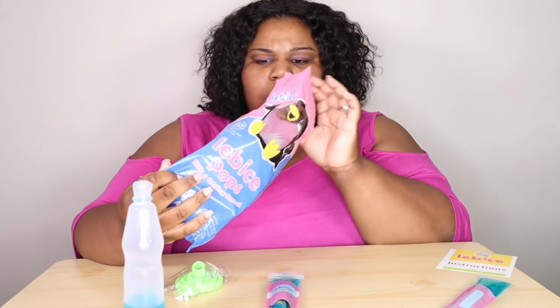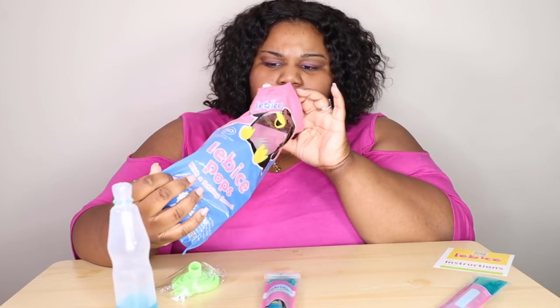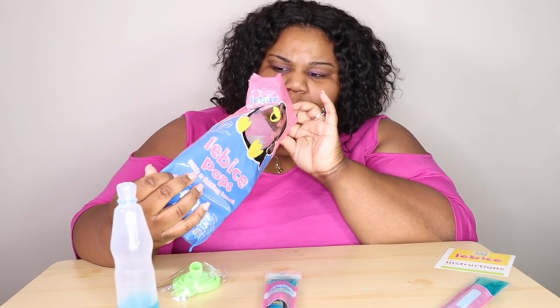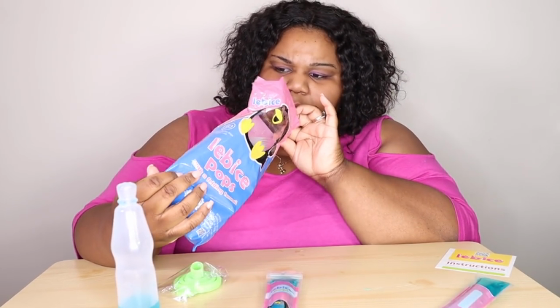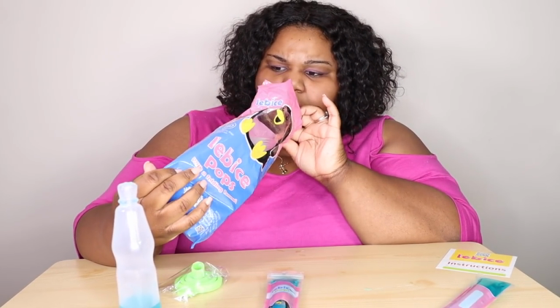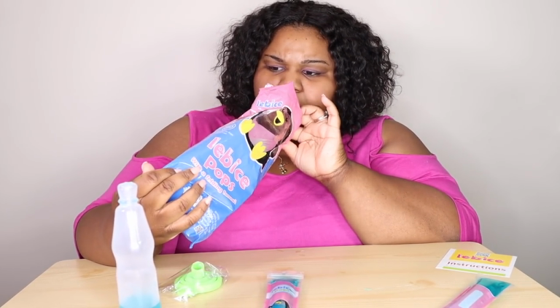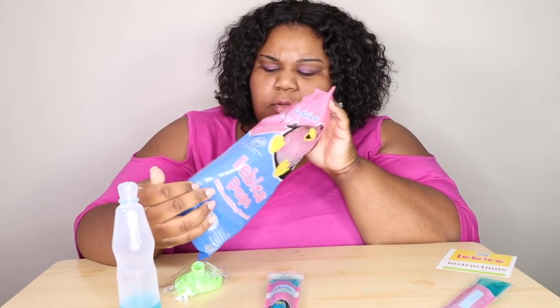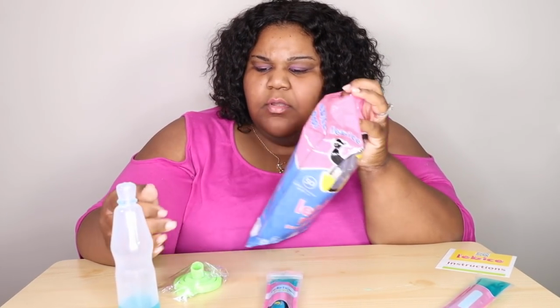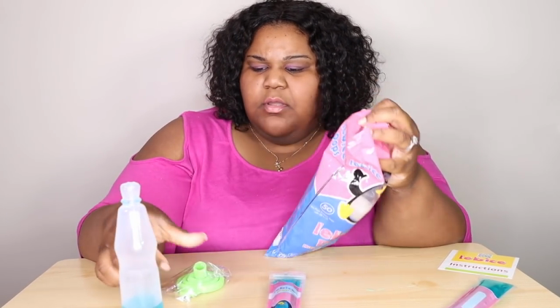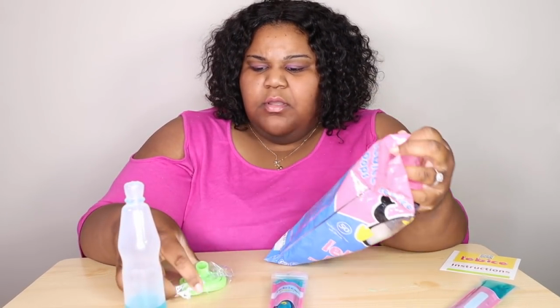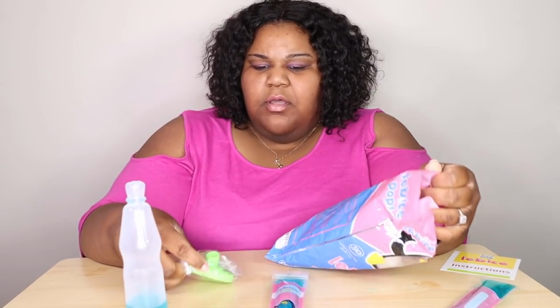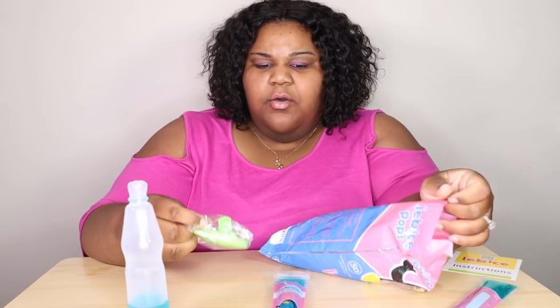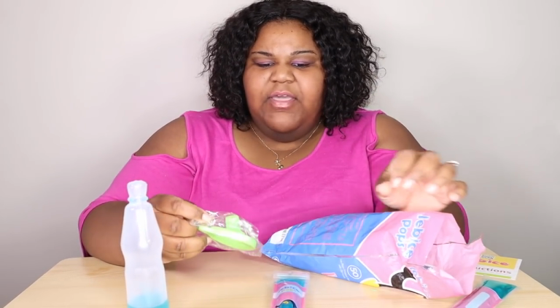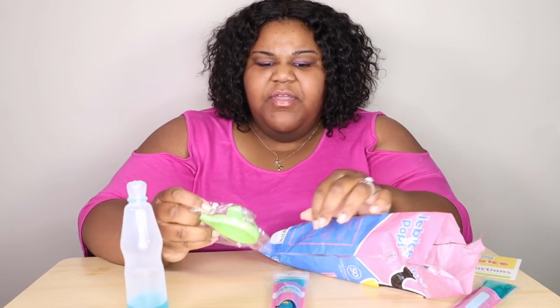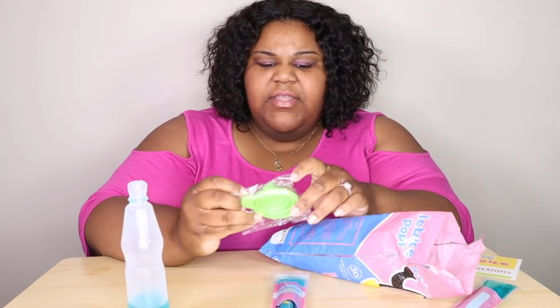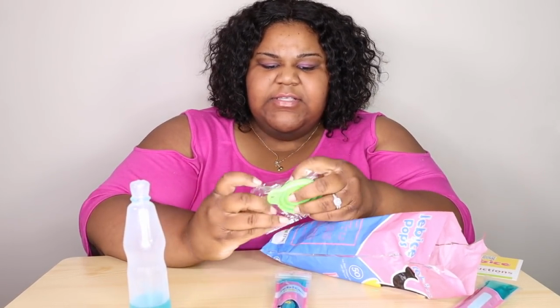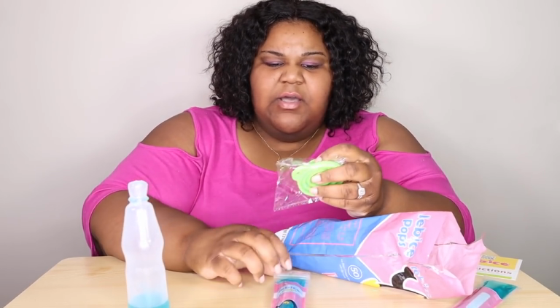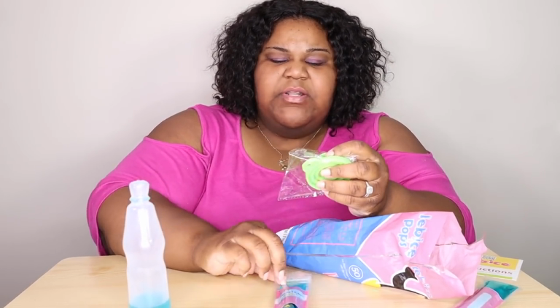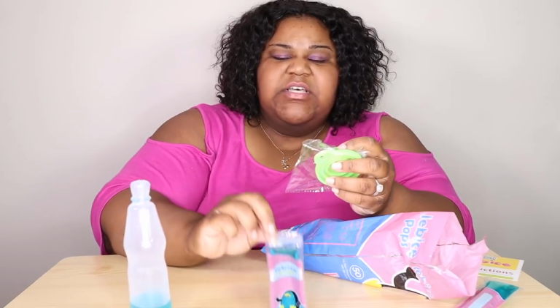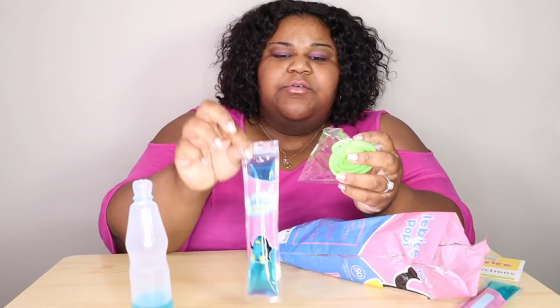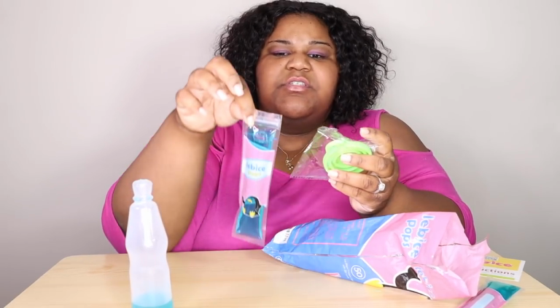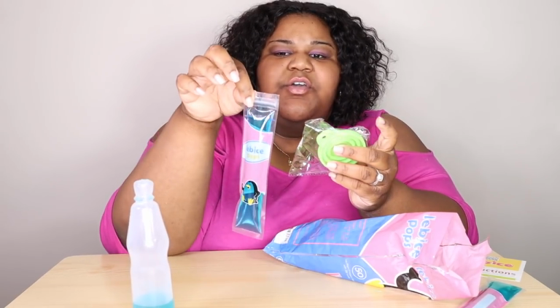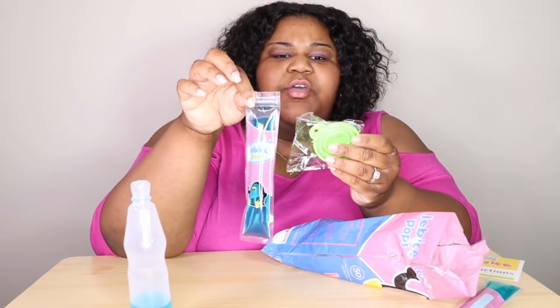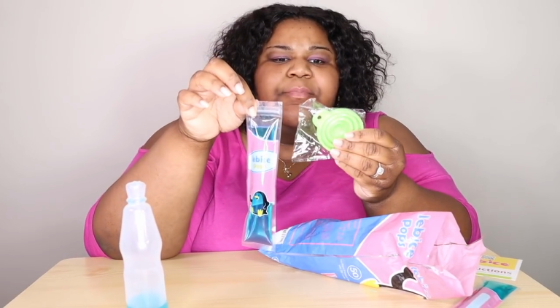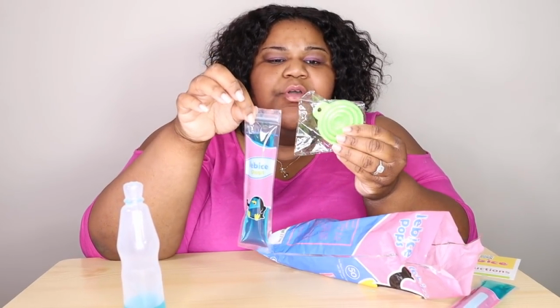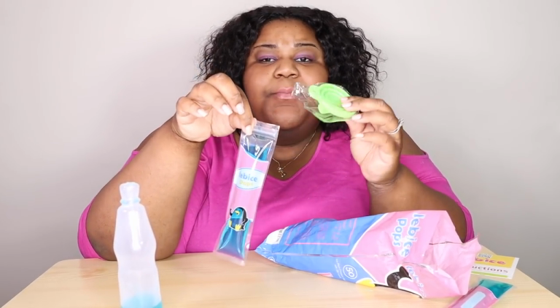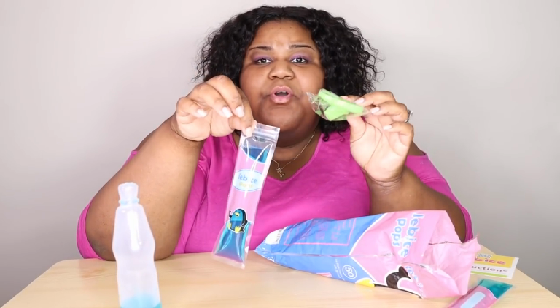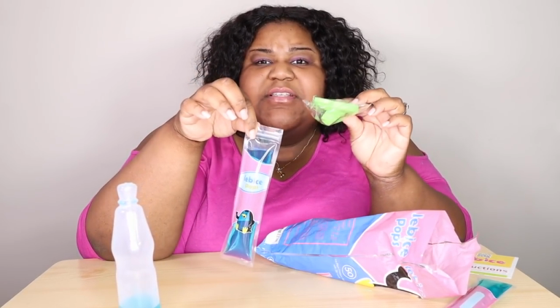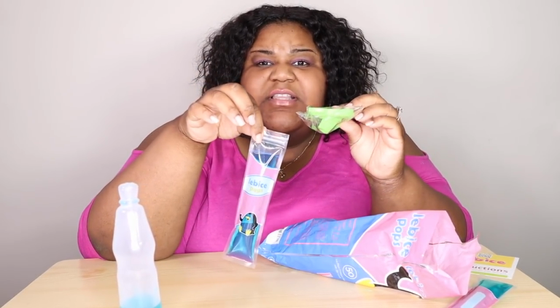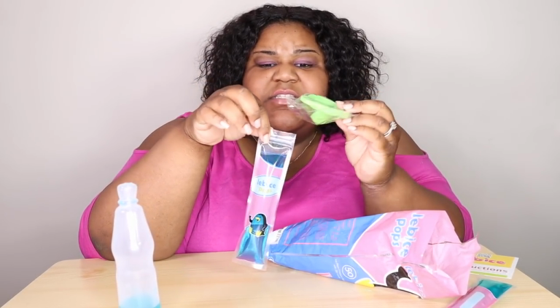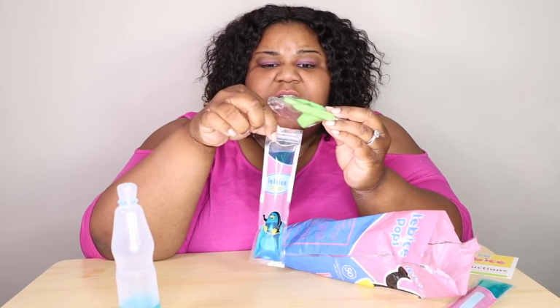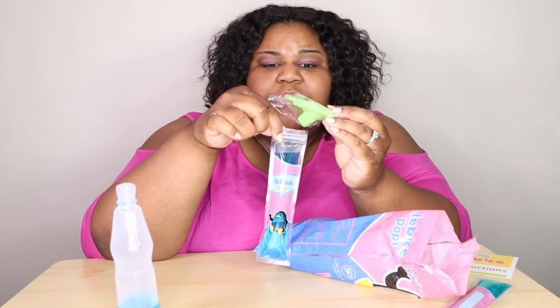Even these come with a funnel so you can pour into the popsicle bag.